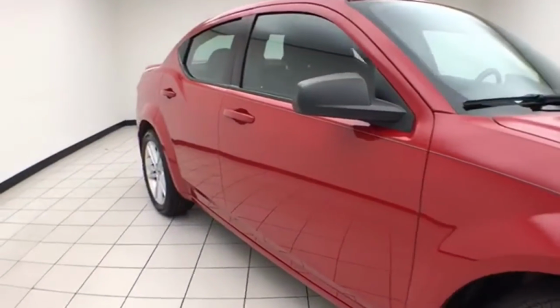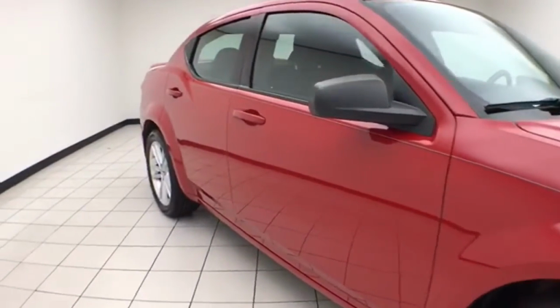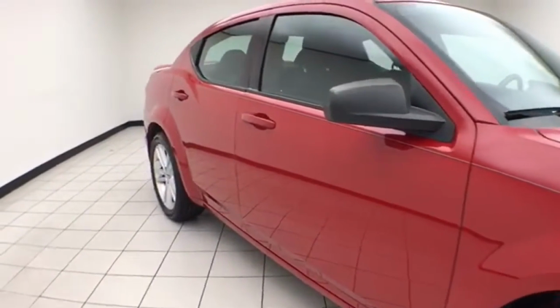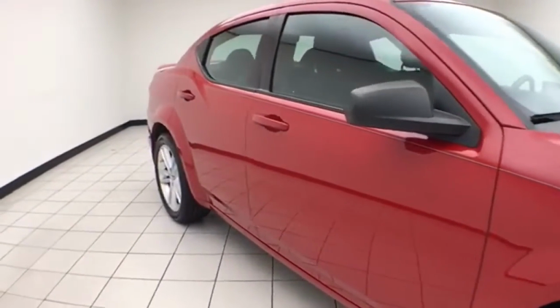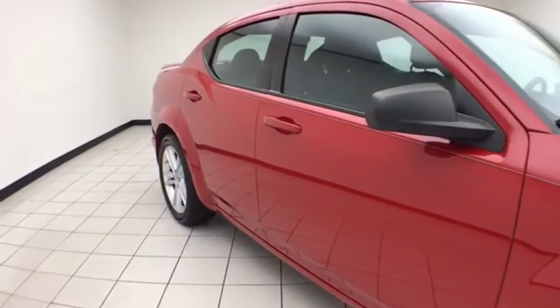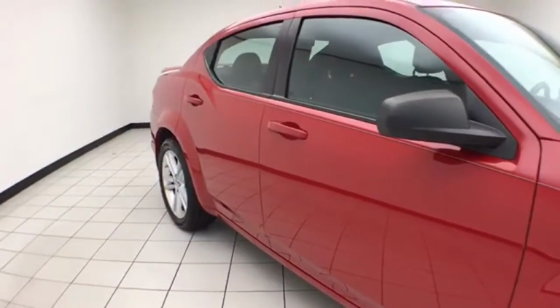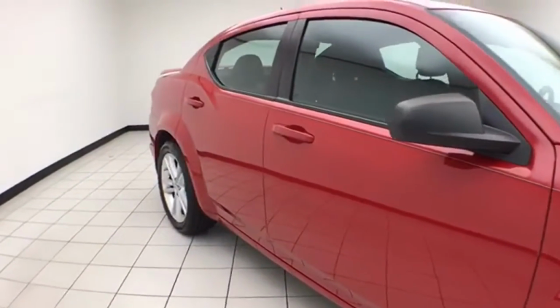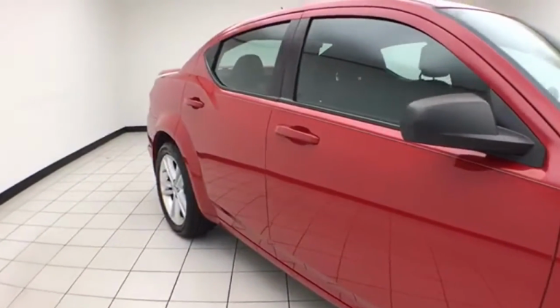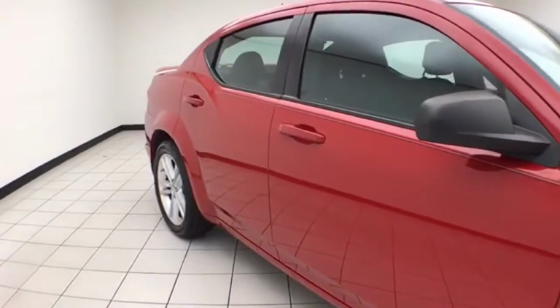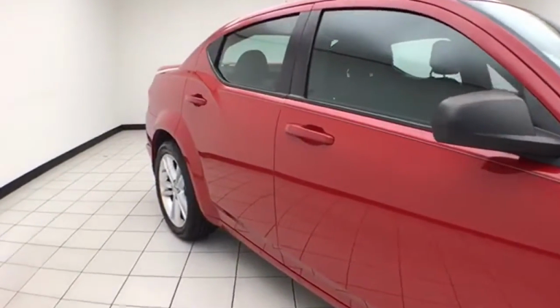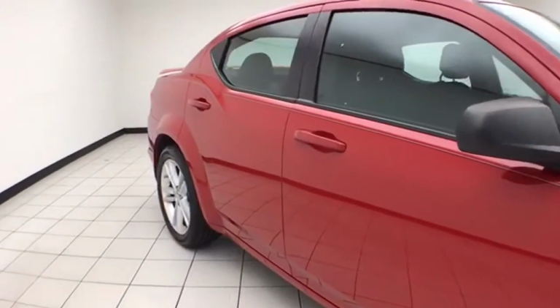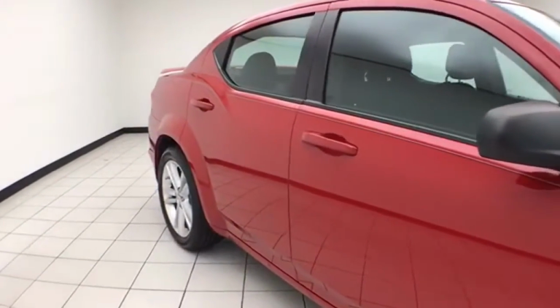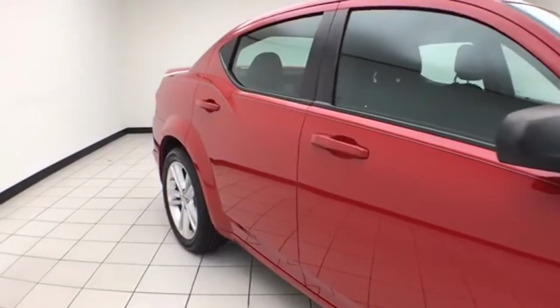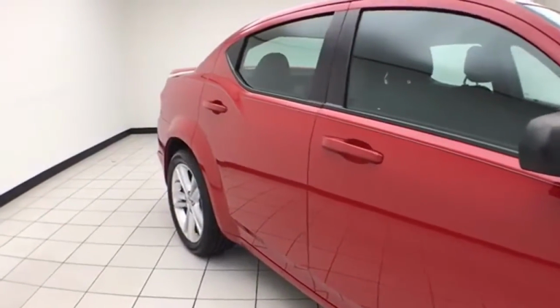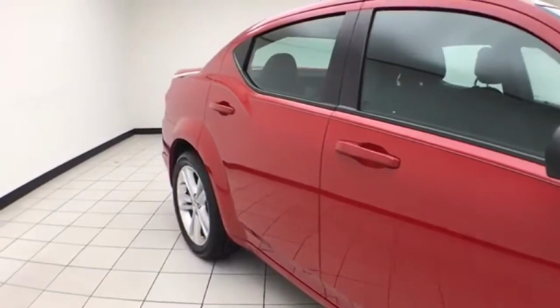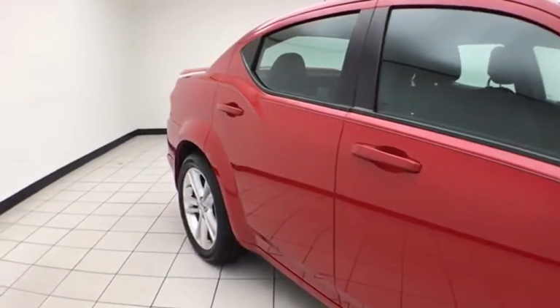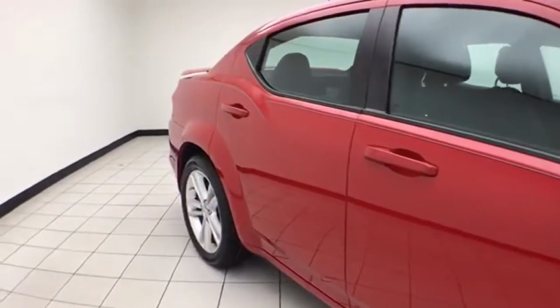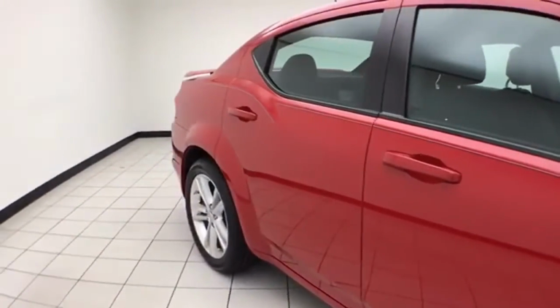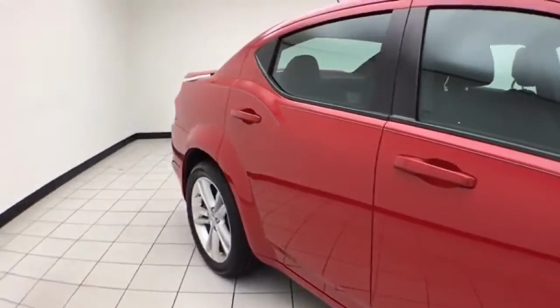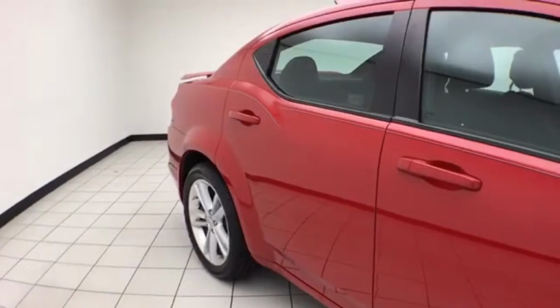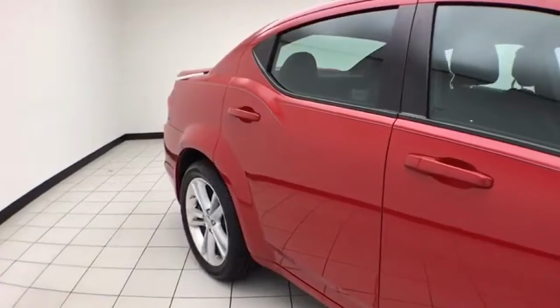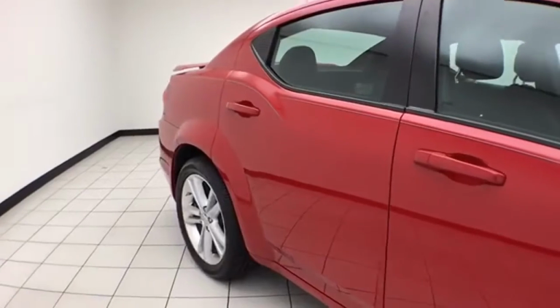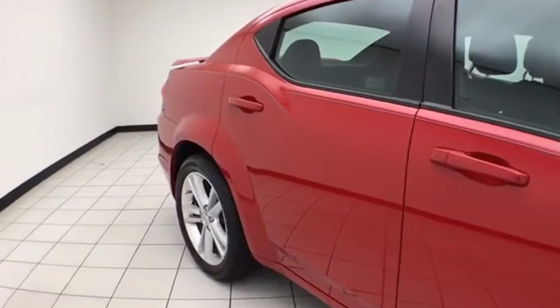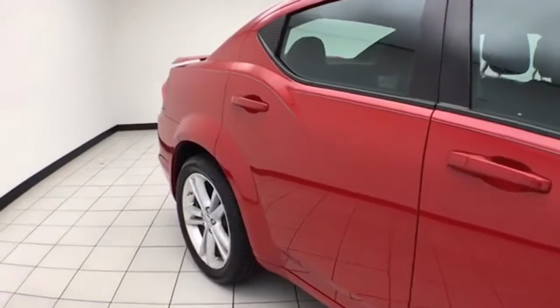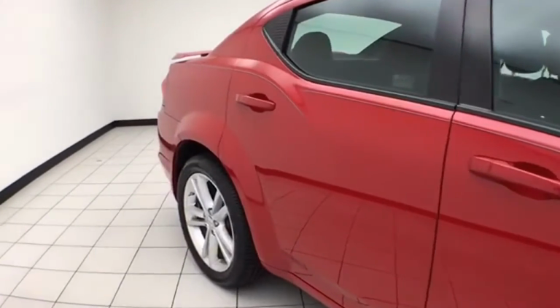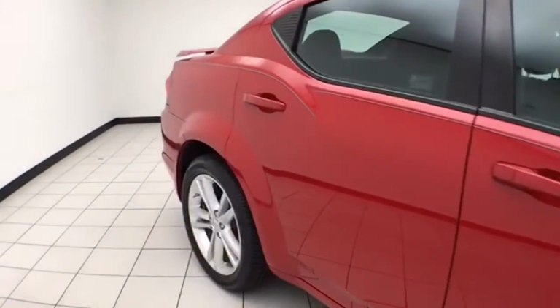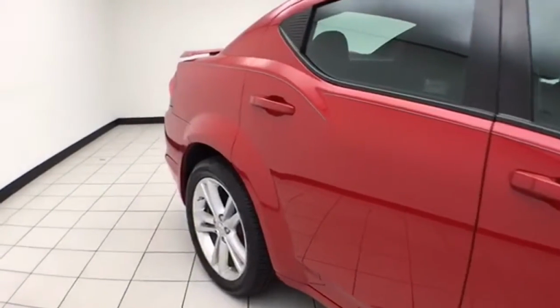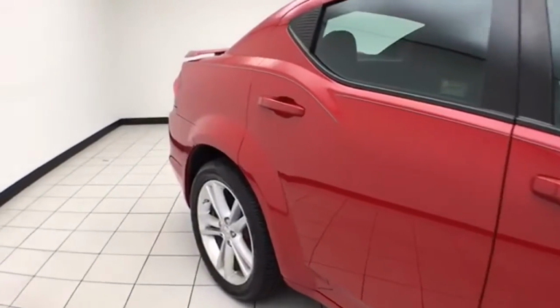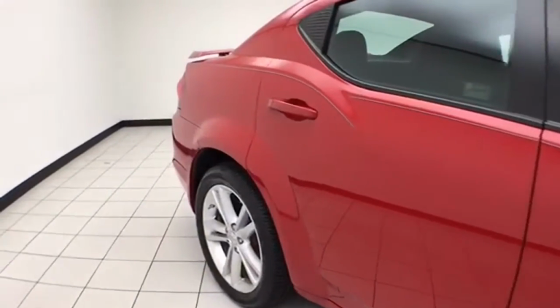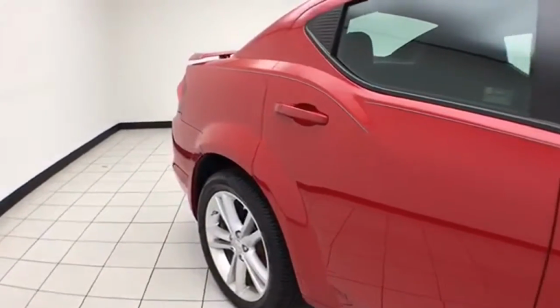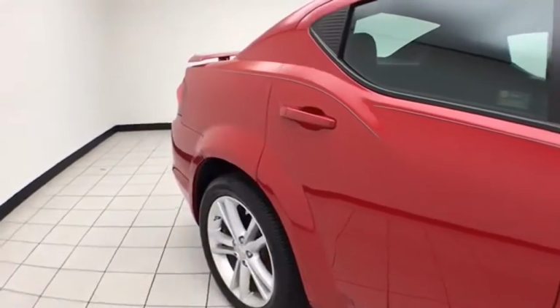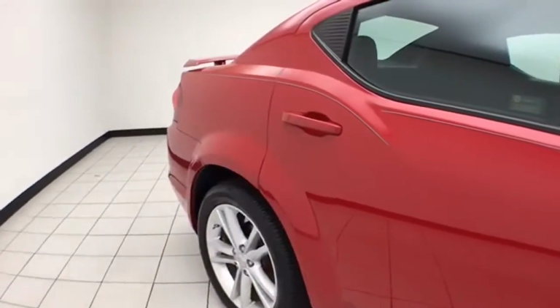Clean AutoCheck history report. We sold it brand new. It's Redline Pearl in color.